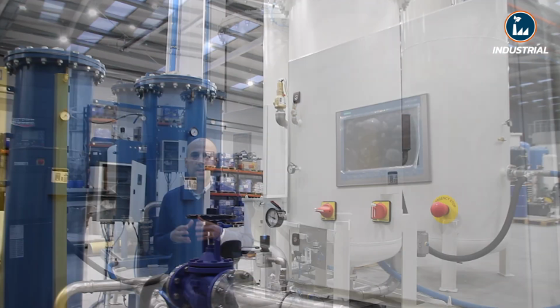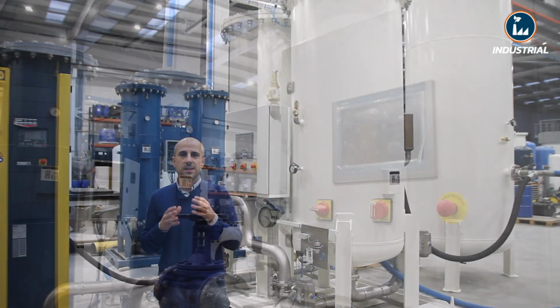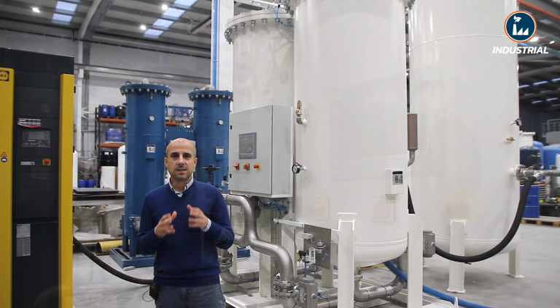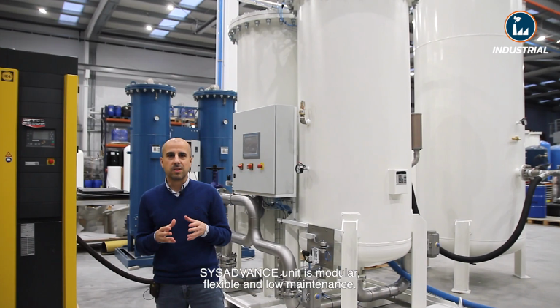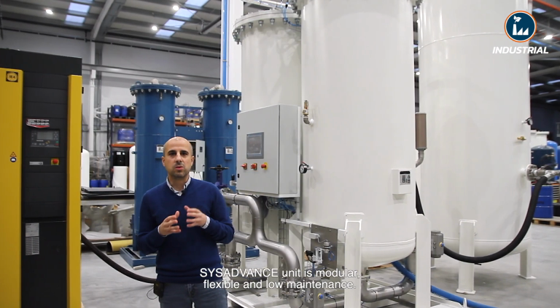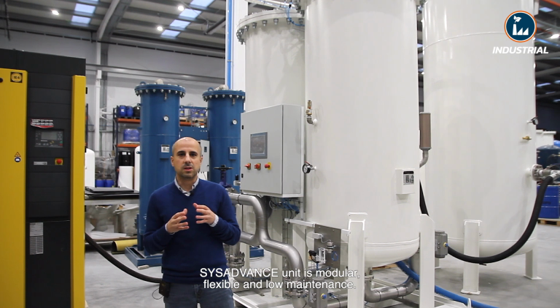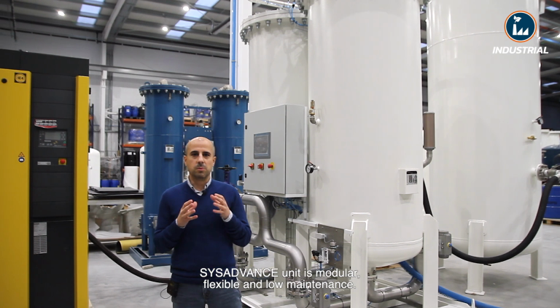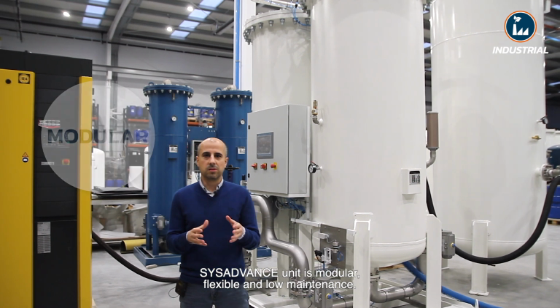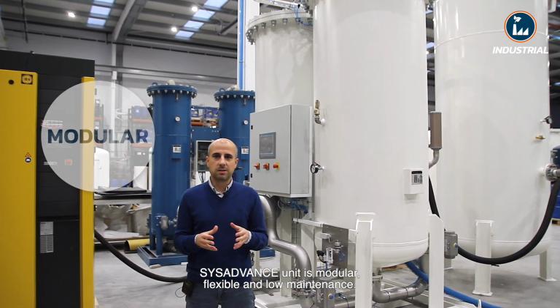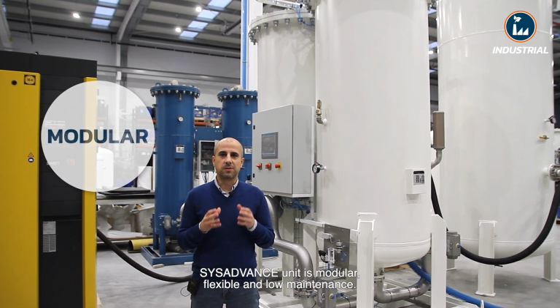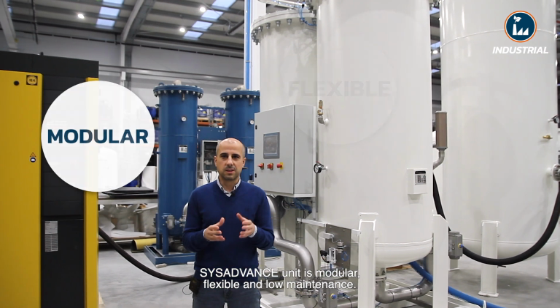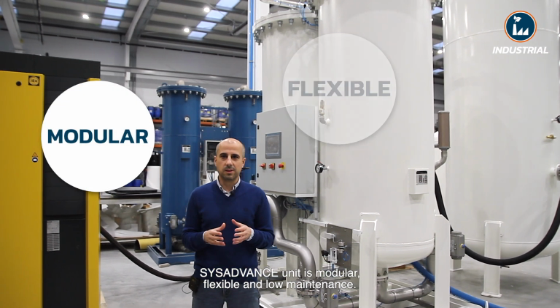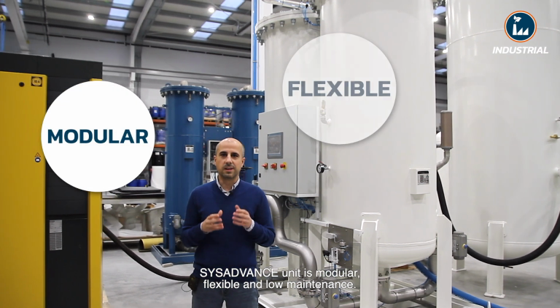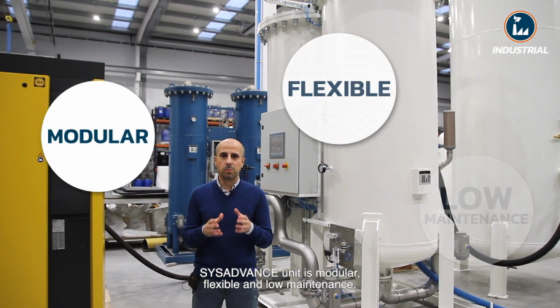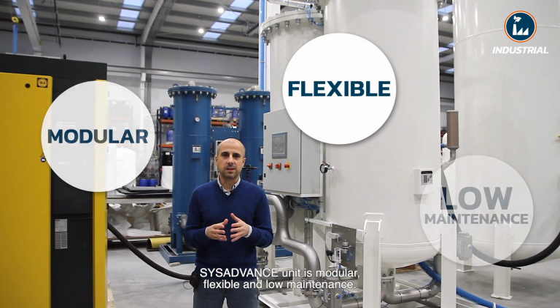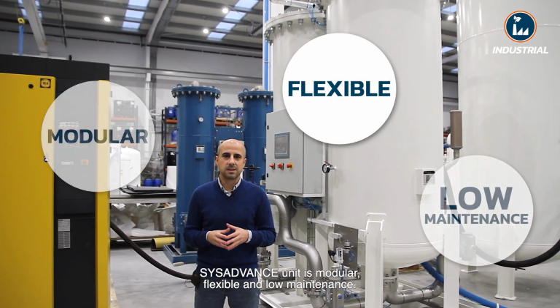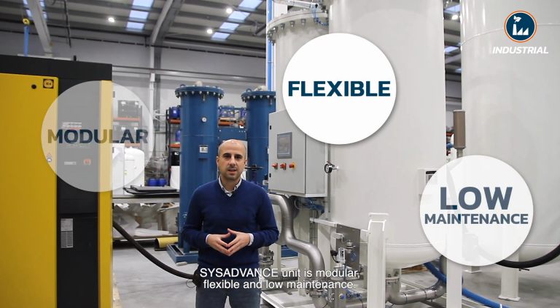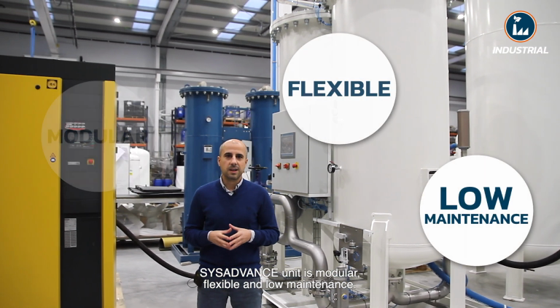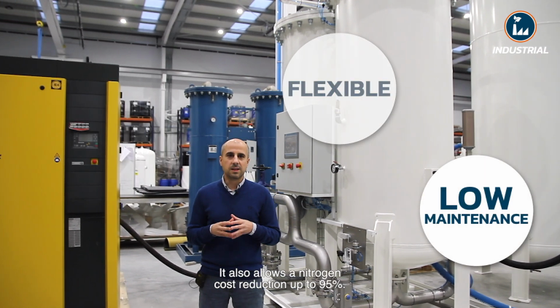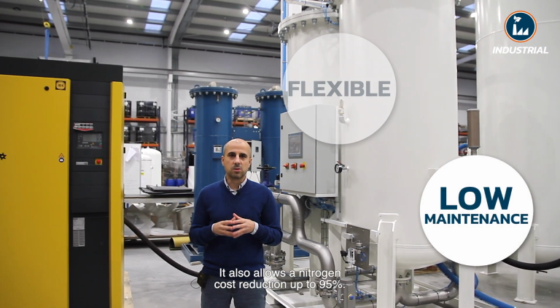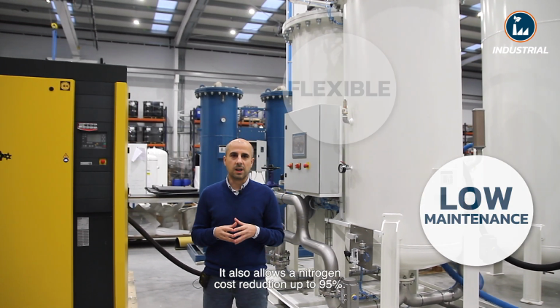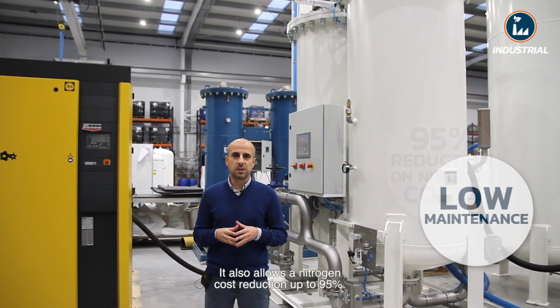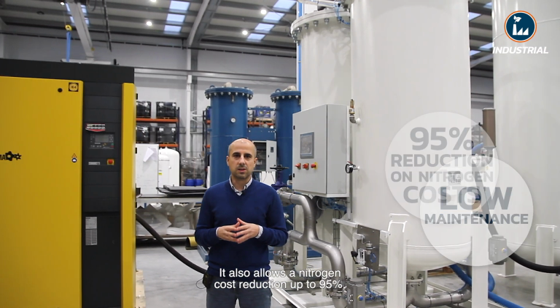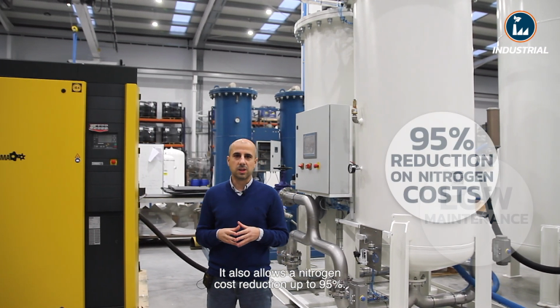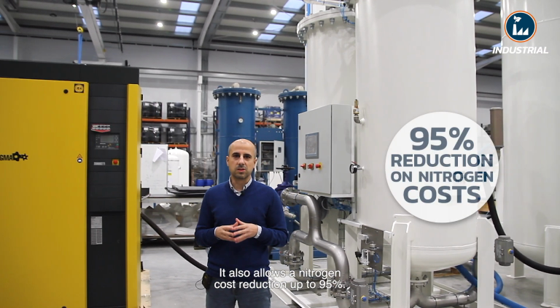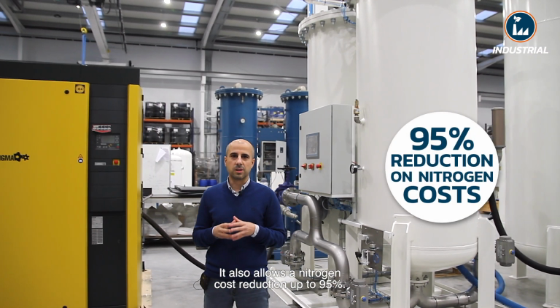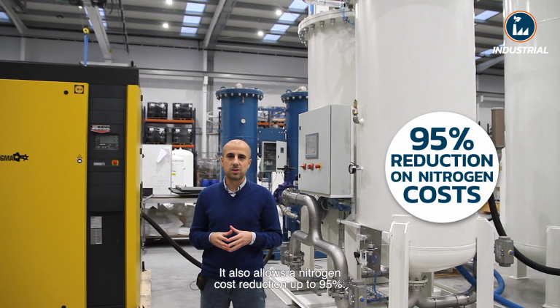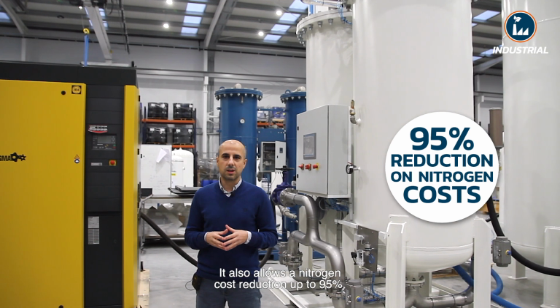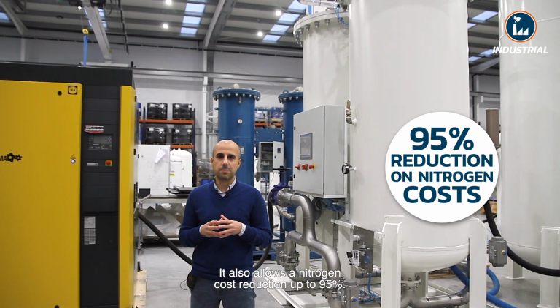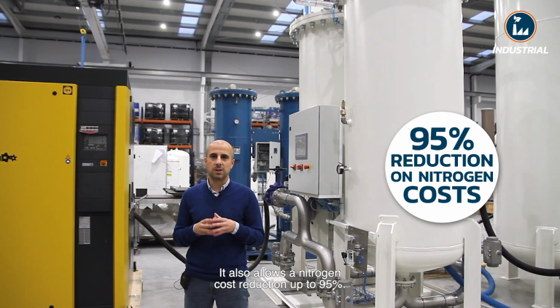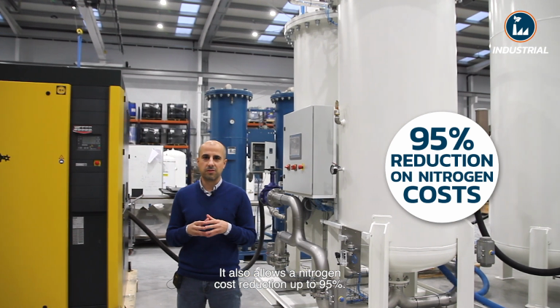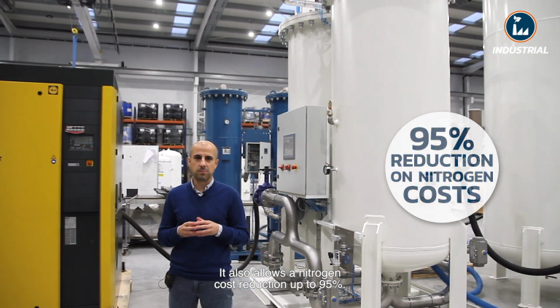The SIS ADVANCE unit is modular, flexible, and low maintenance. It also allows a nitrogen cost reduction of up to 95%.